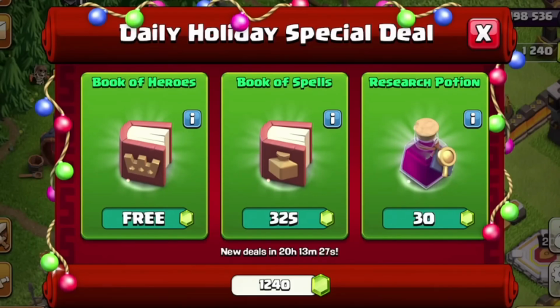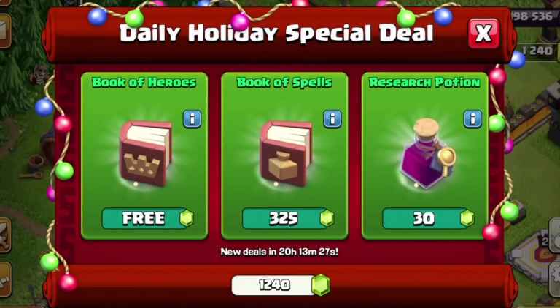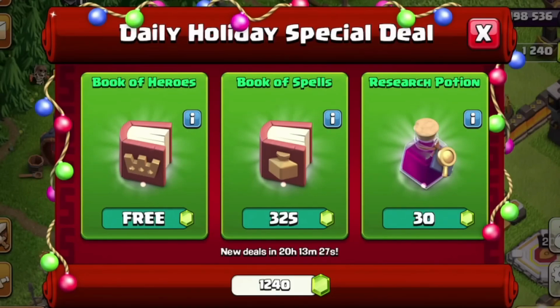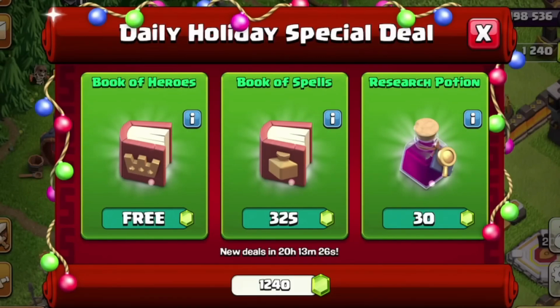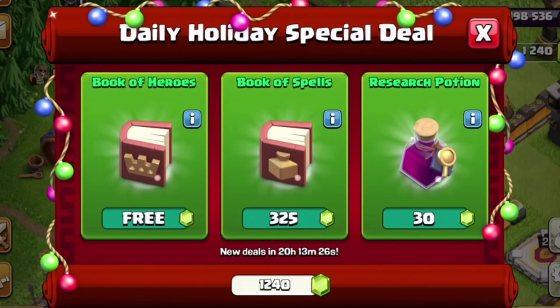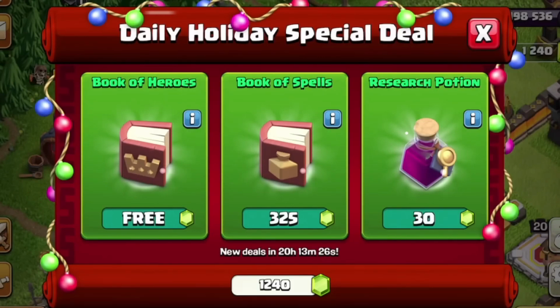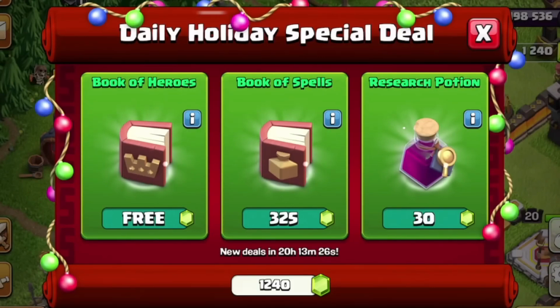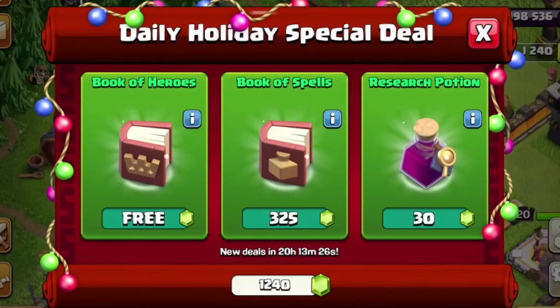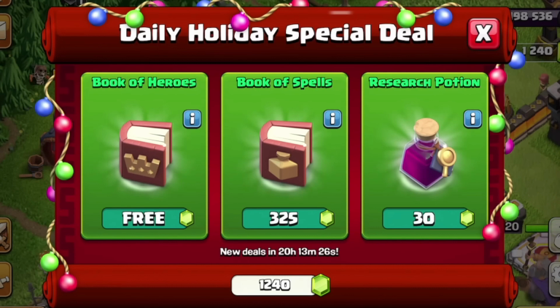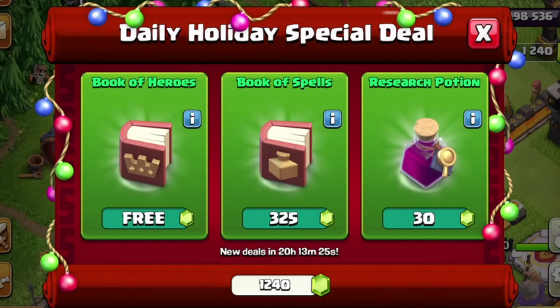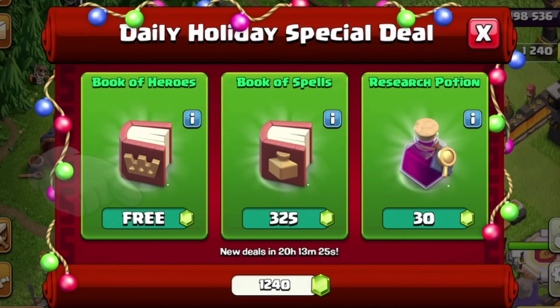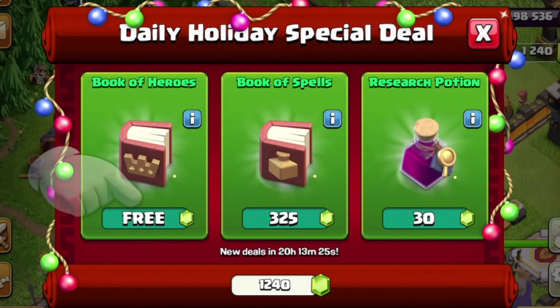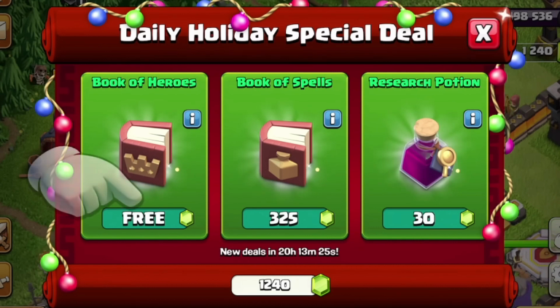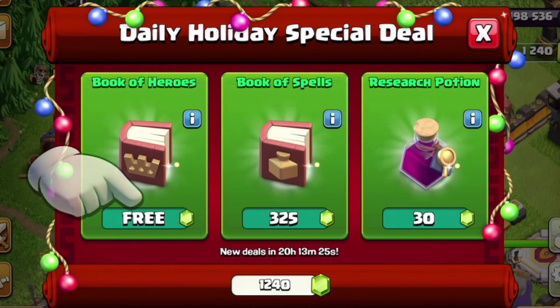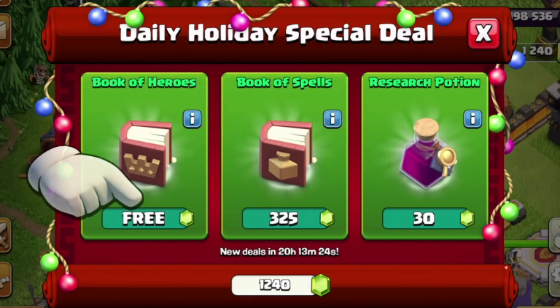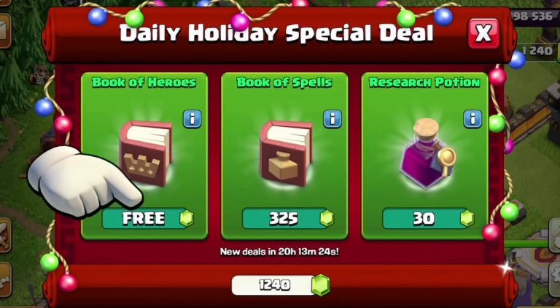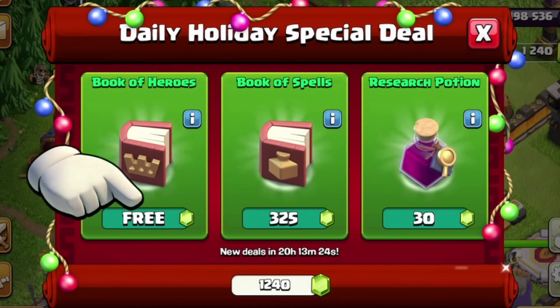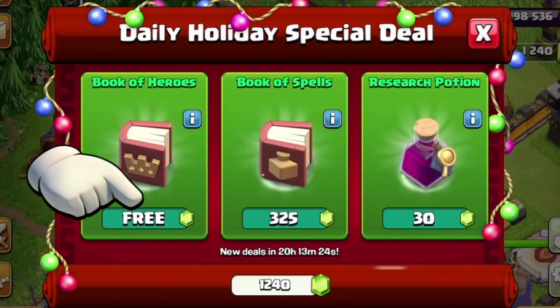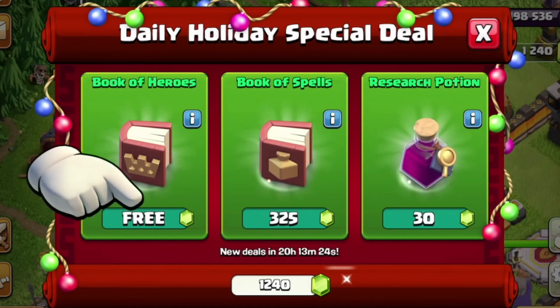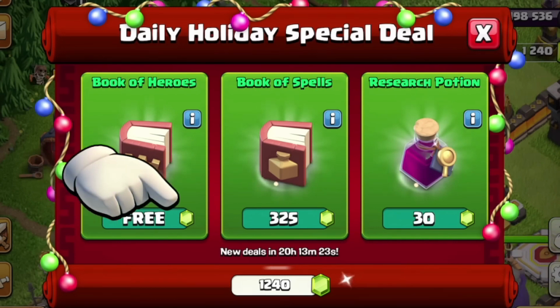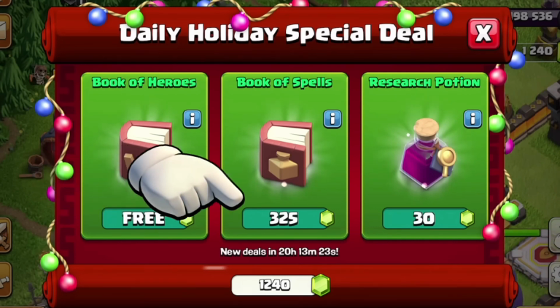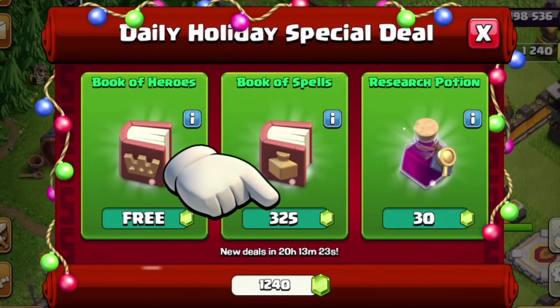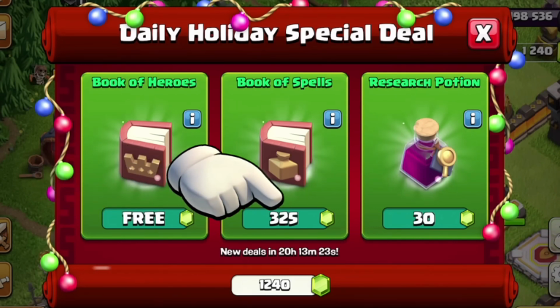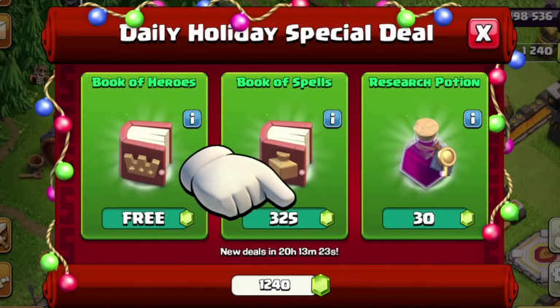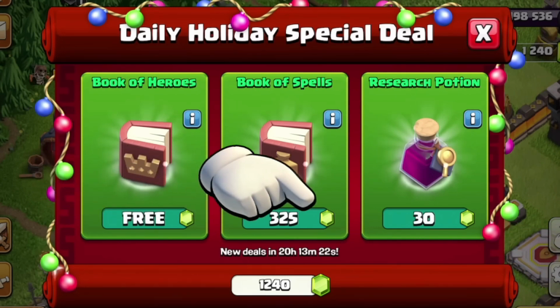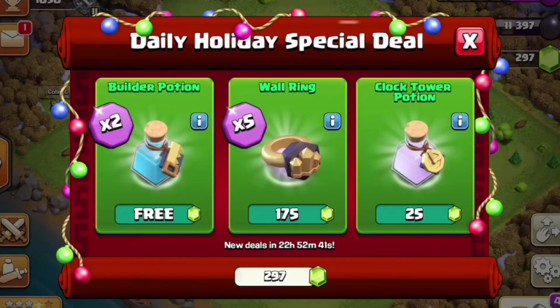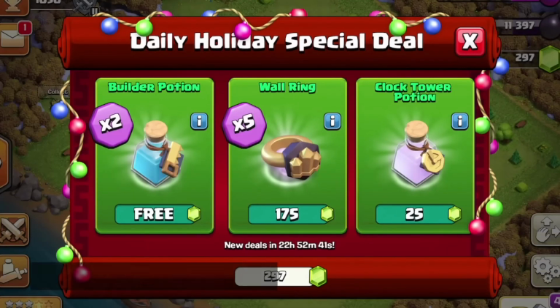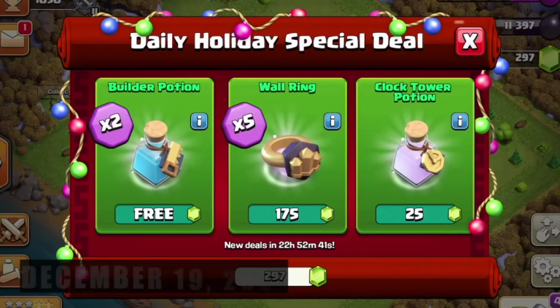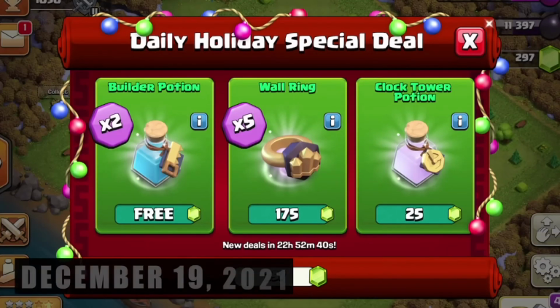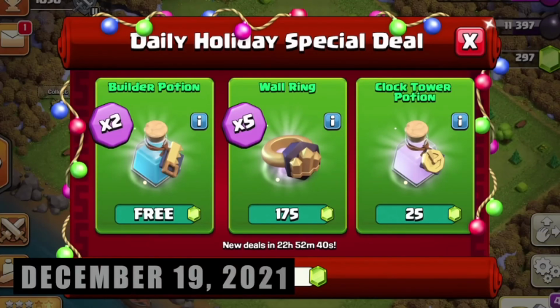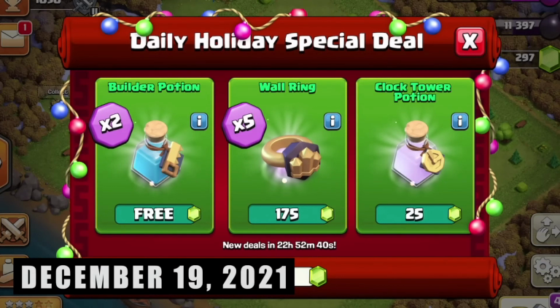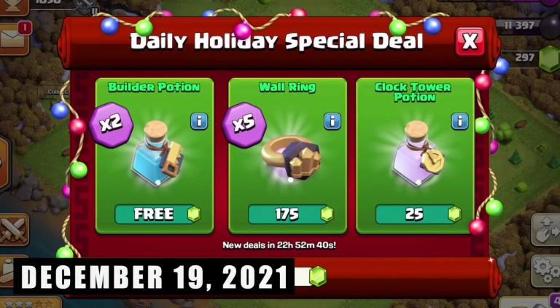These are available in daily deals. One item is free and two are cost-reduced.